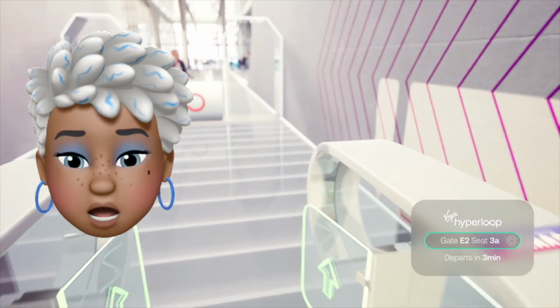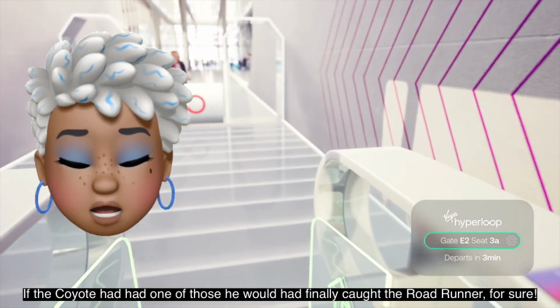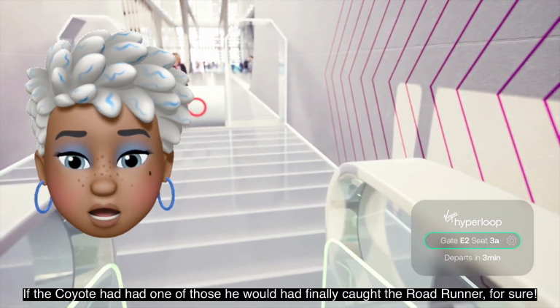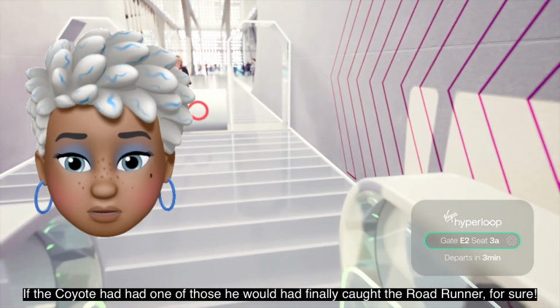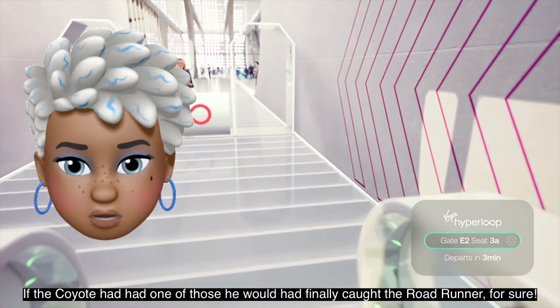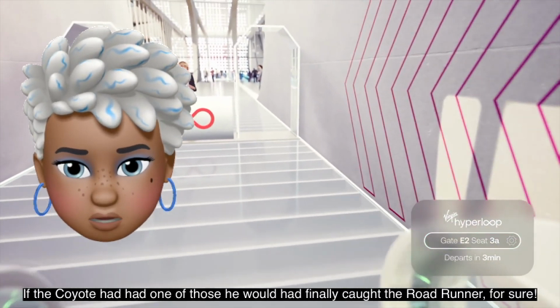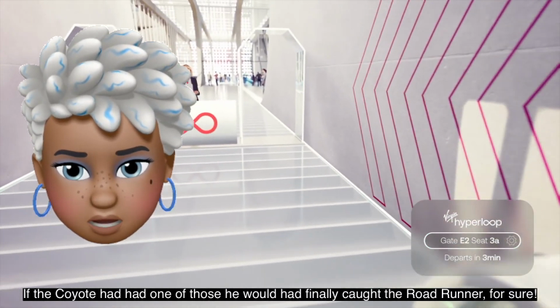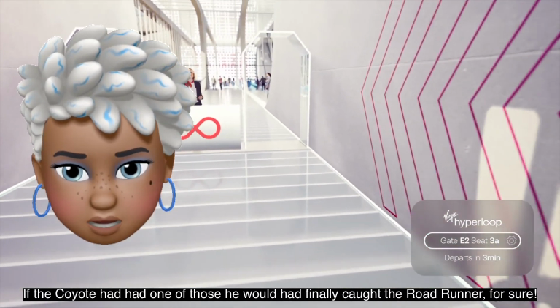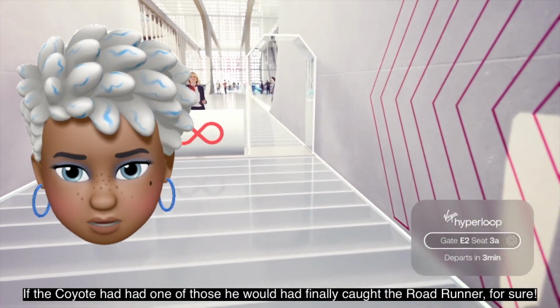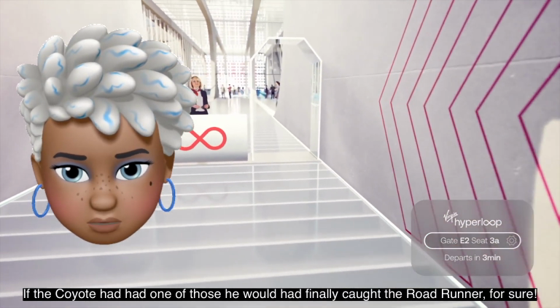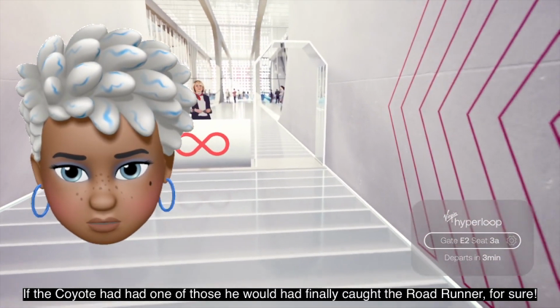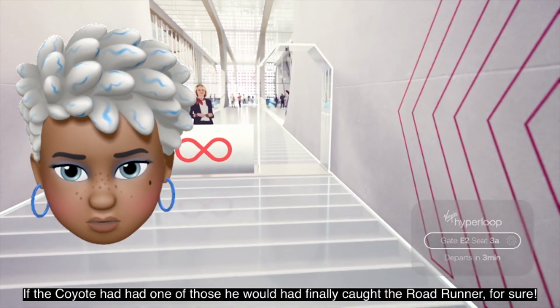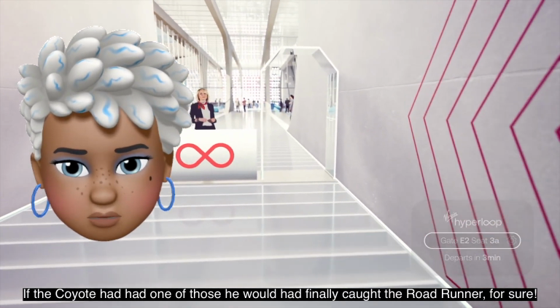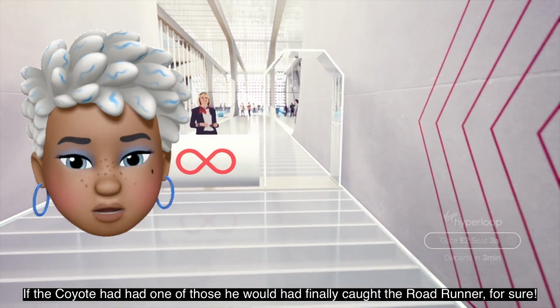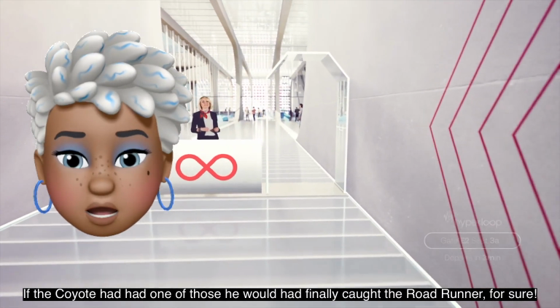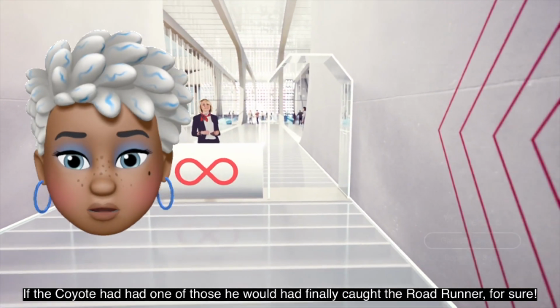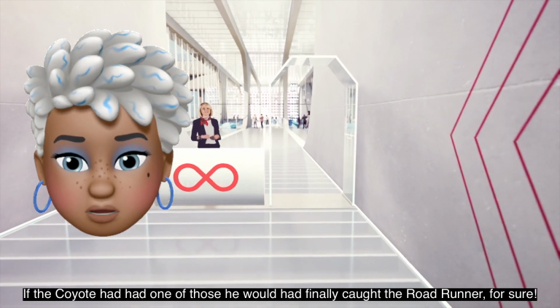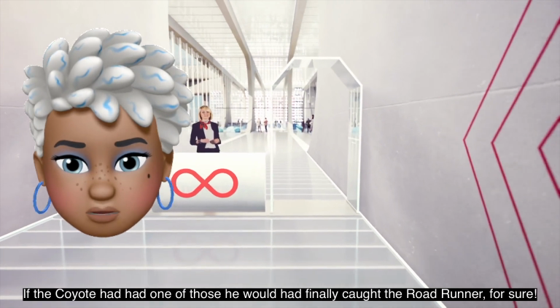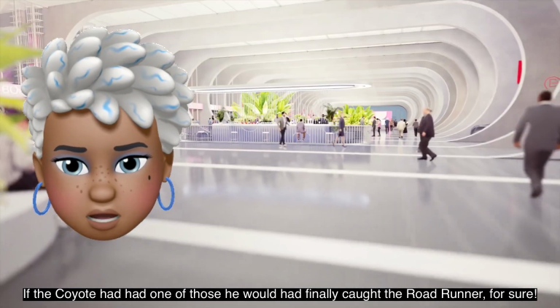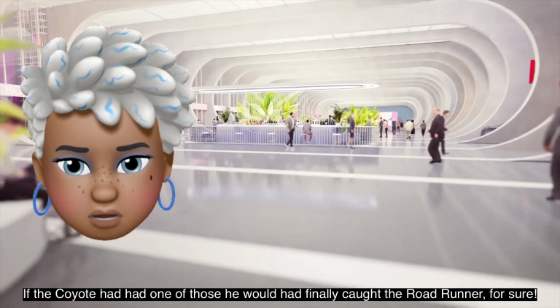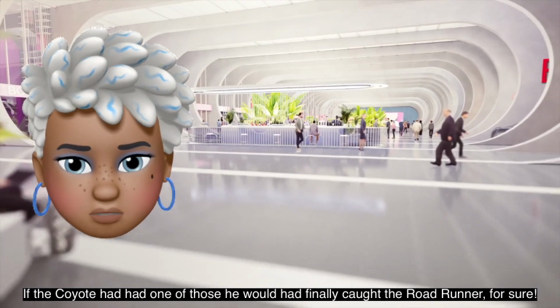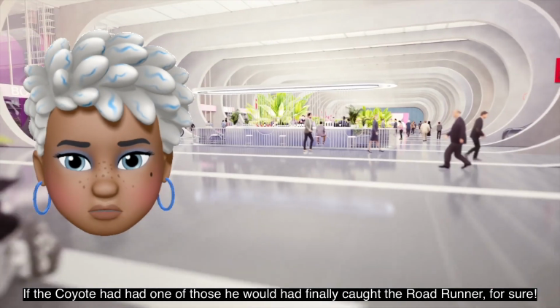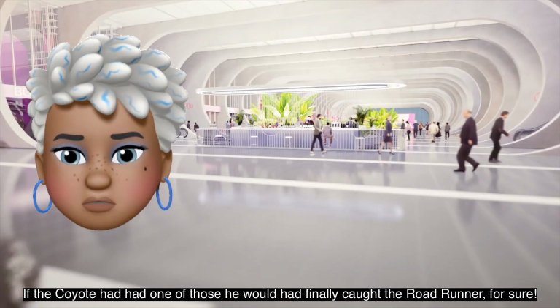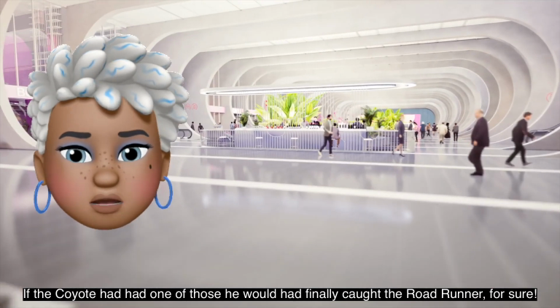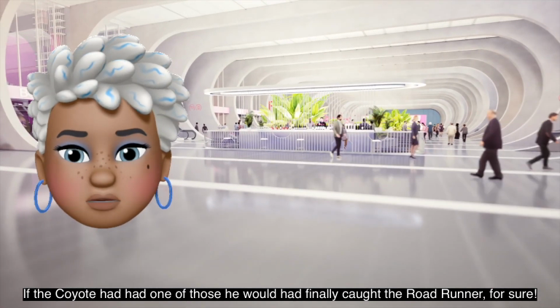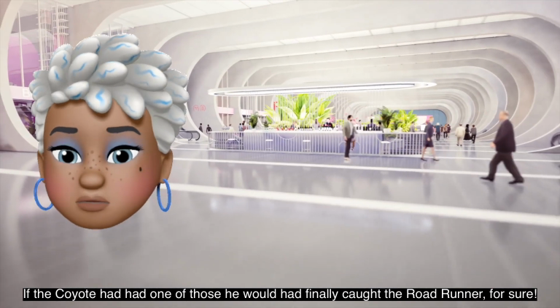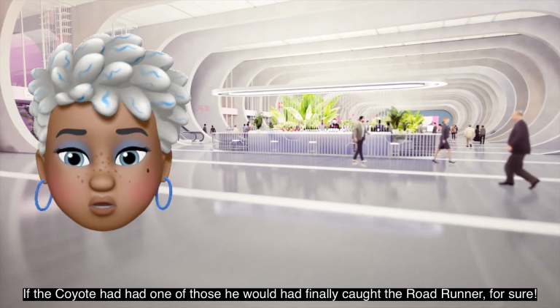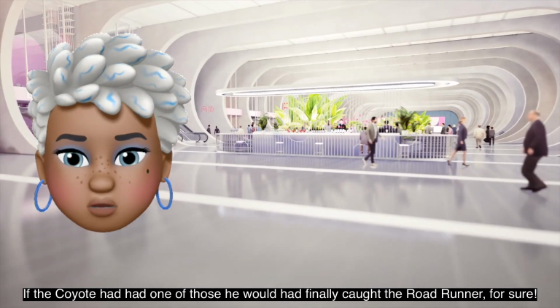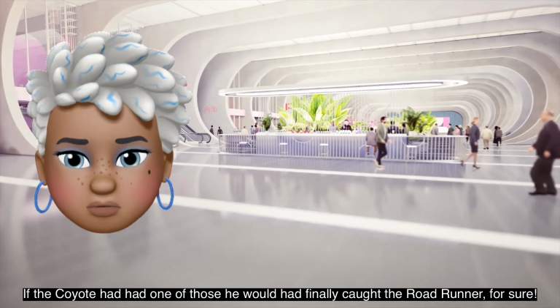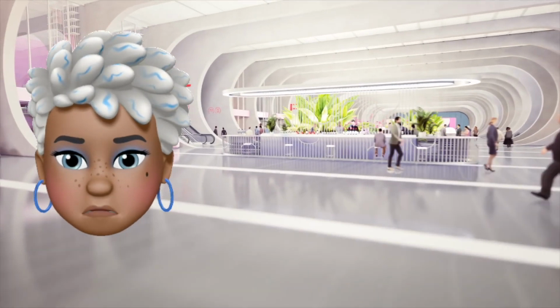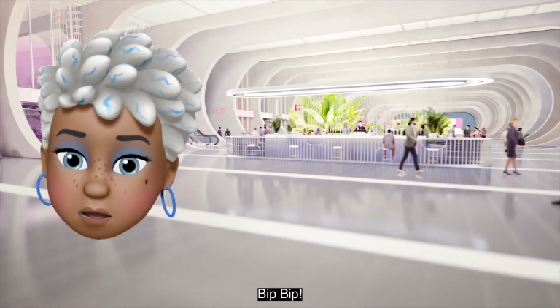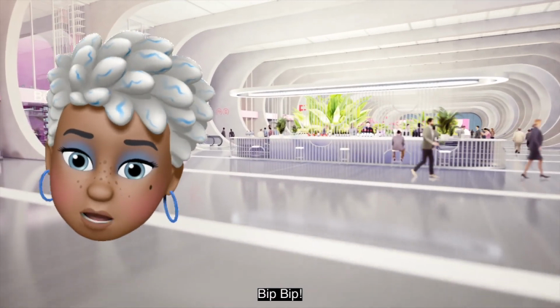If the Coyote had had one of those, he would have finally caught the roadrunner, for sure.